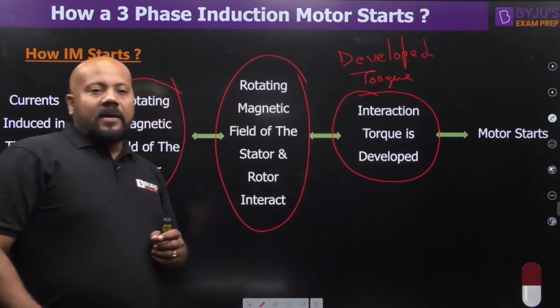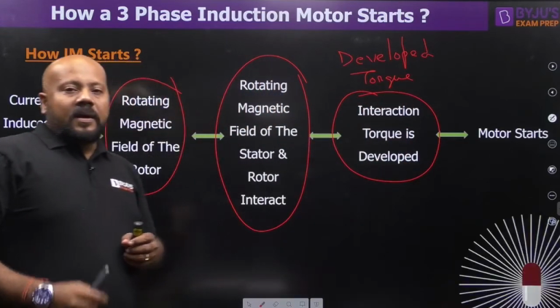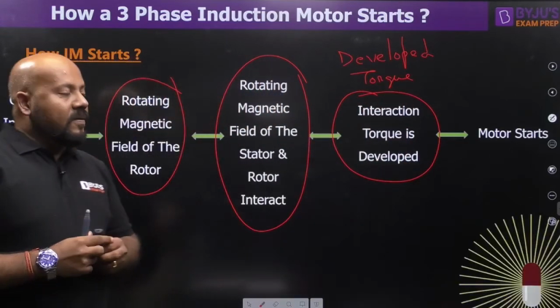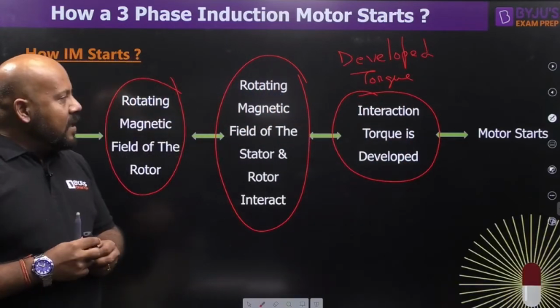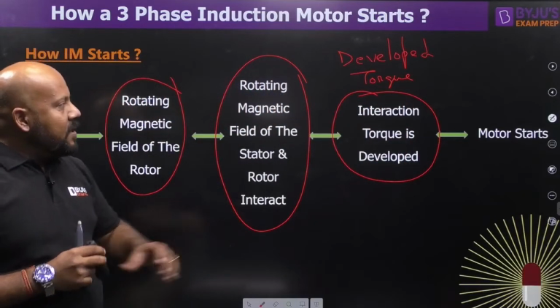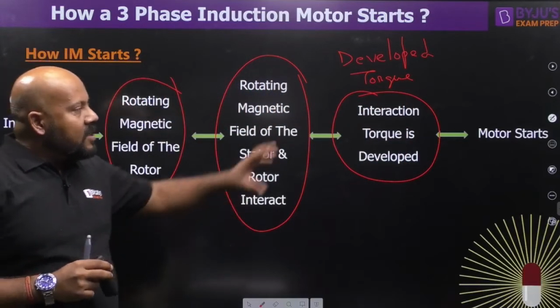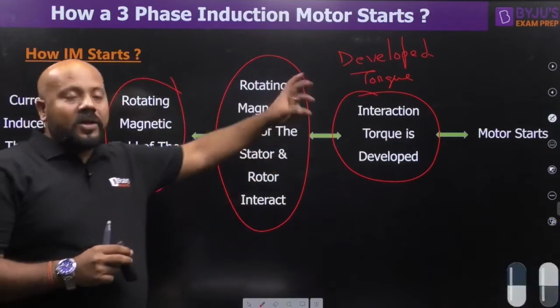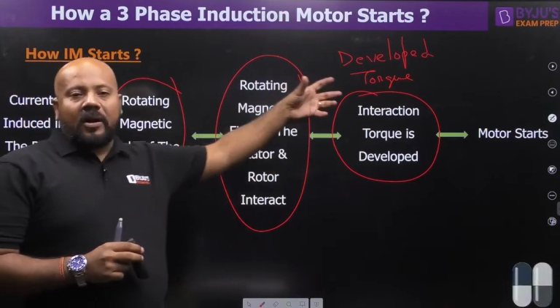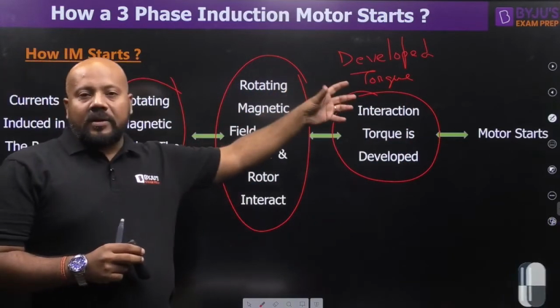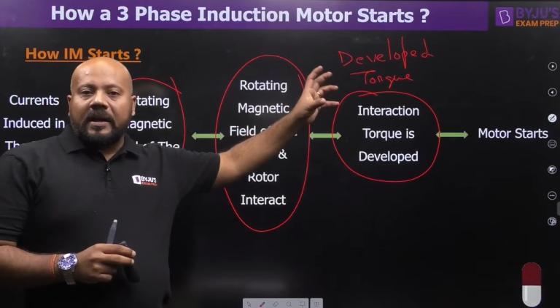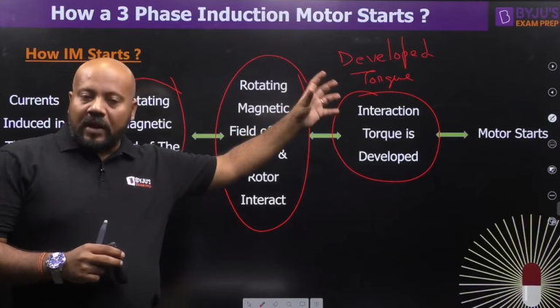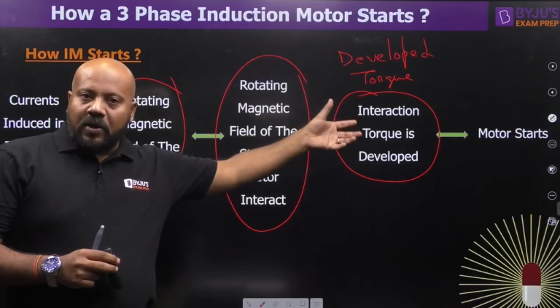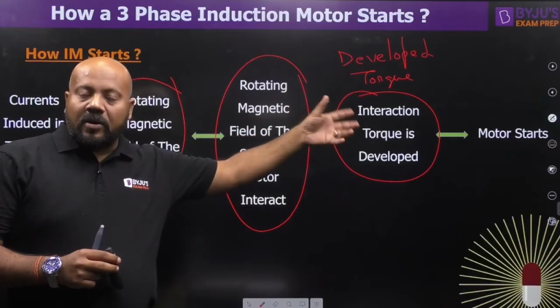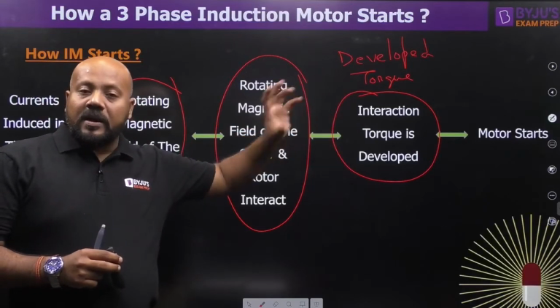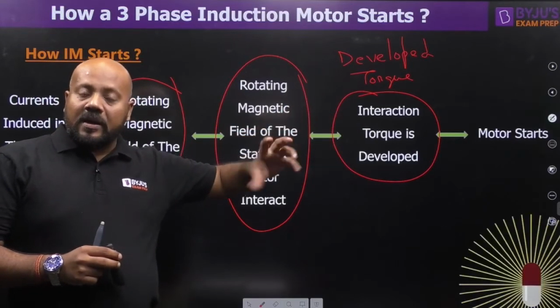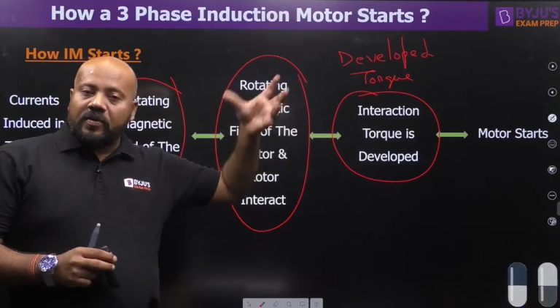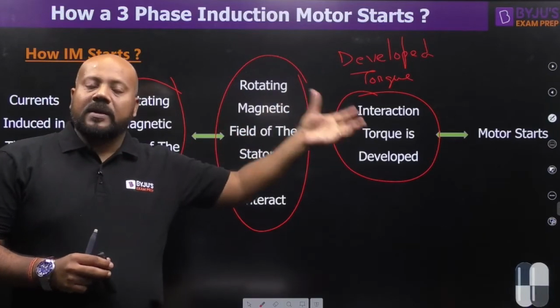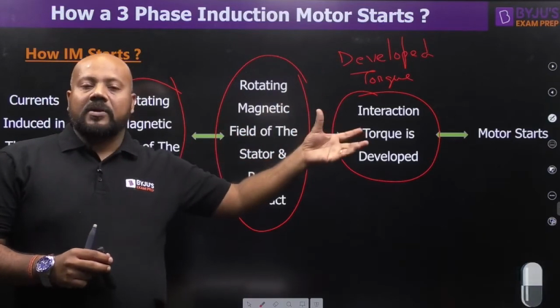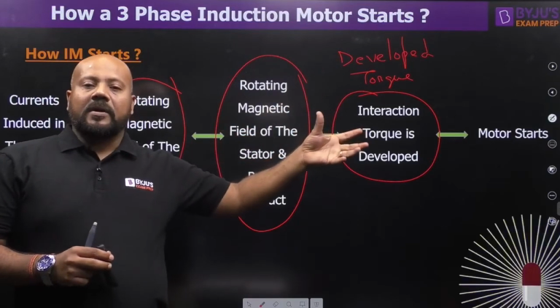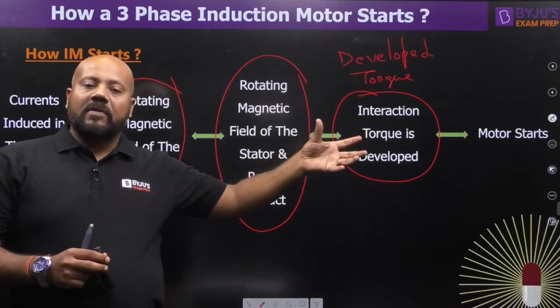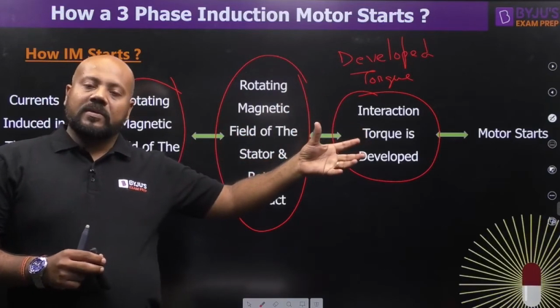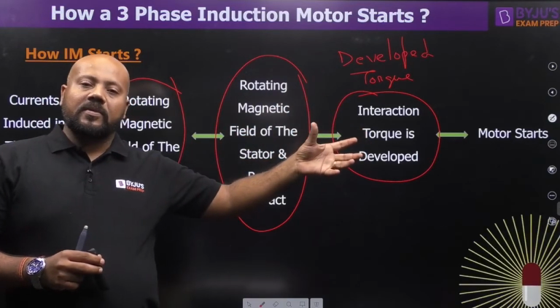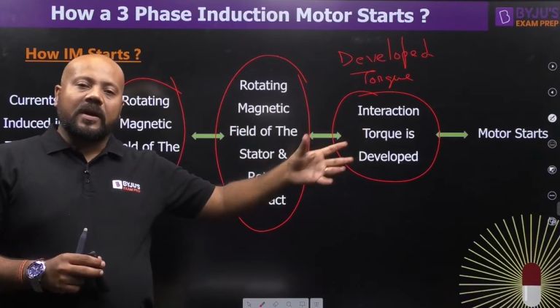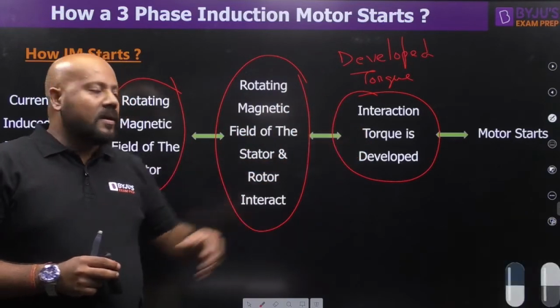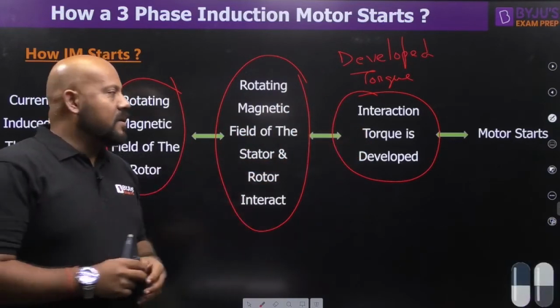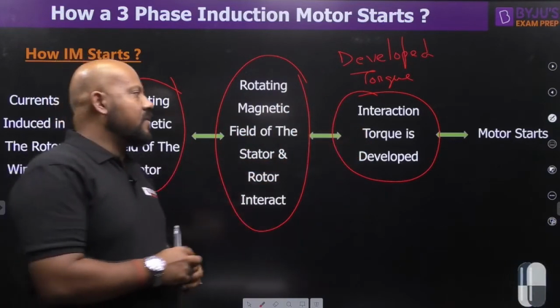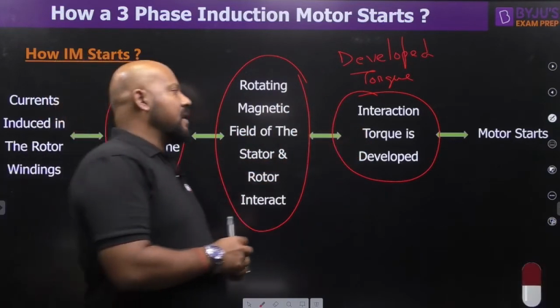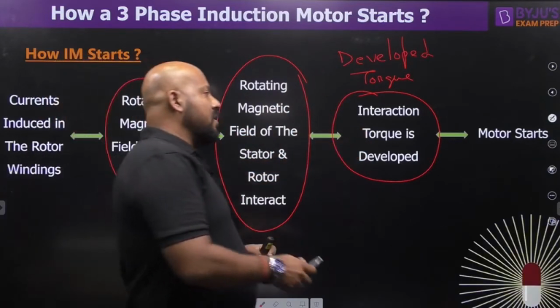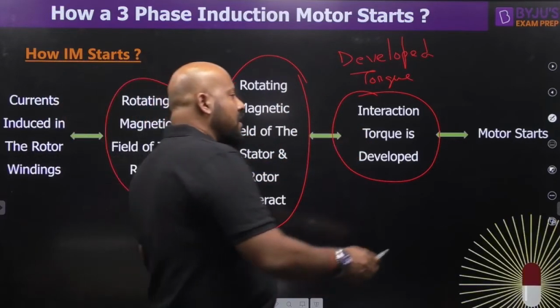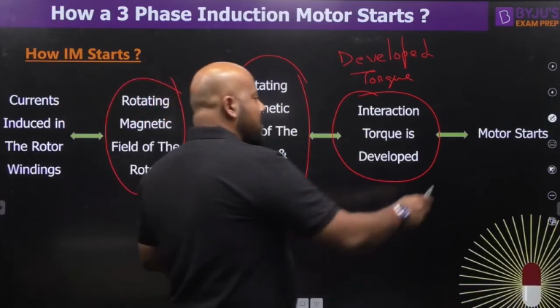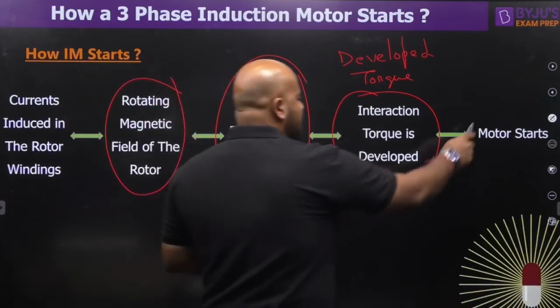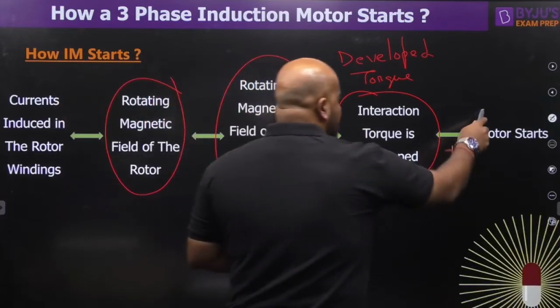When the interaction torque — the developed torque or electromagnetic torque — develops in the motor, the motor actually starts.